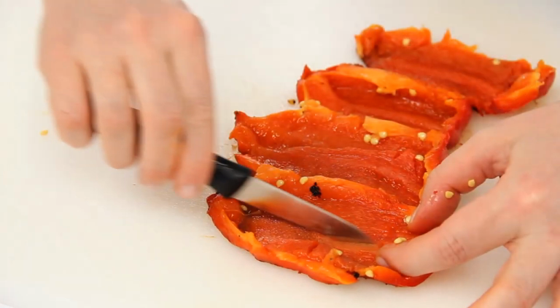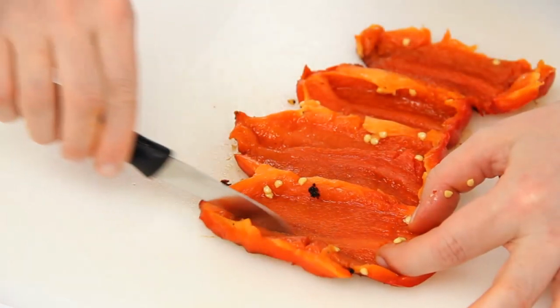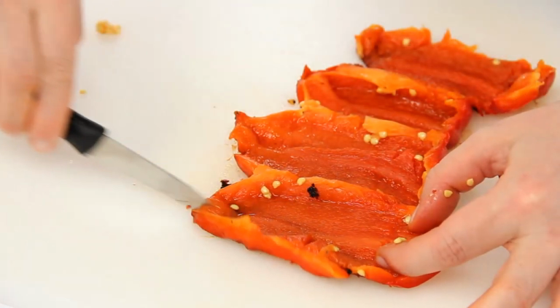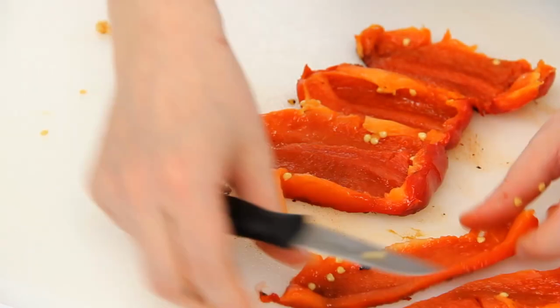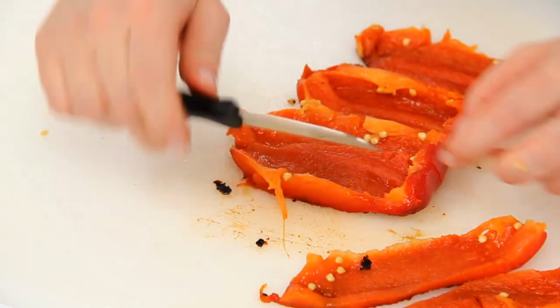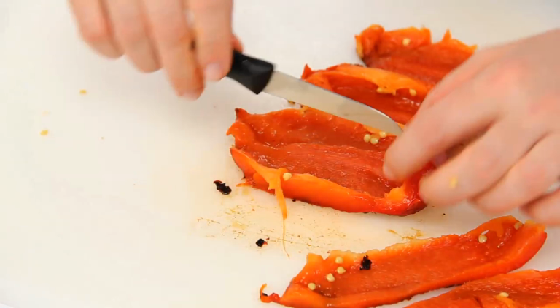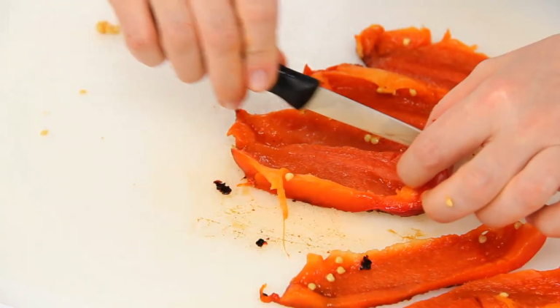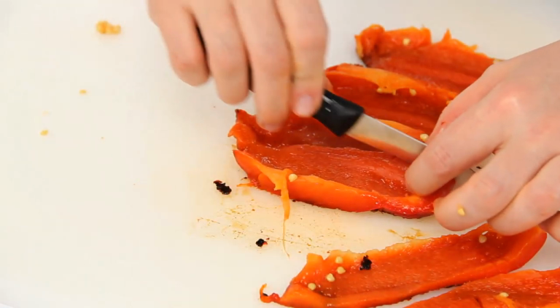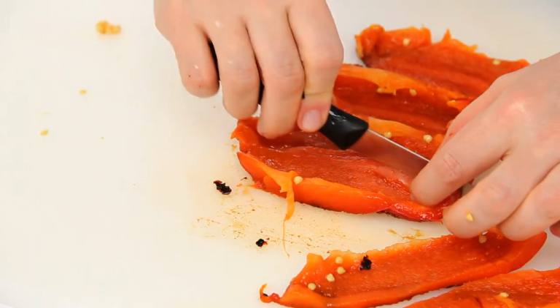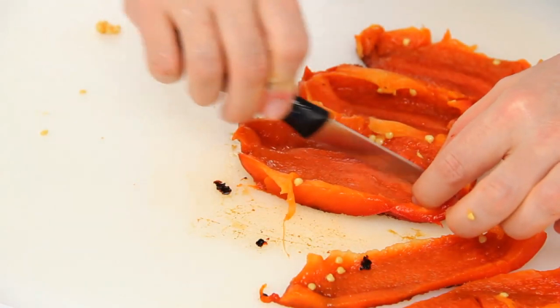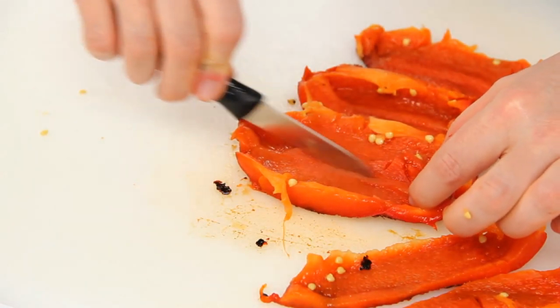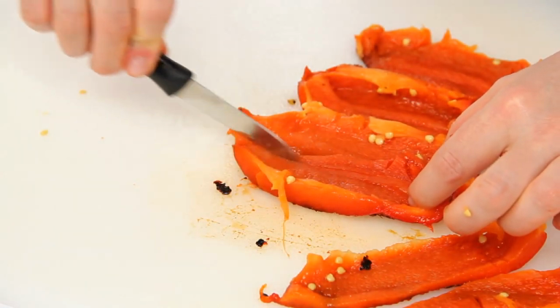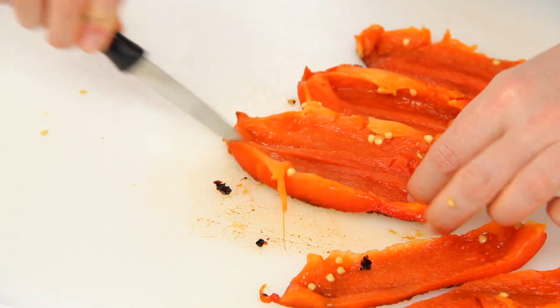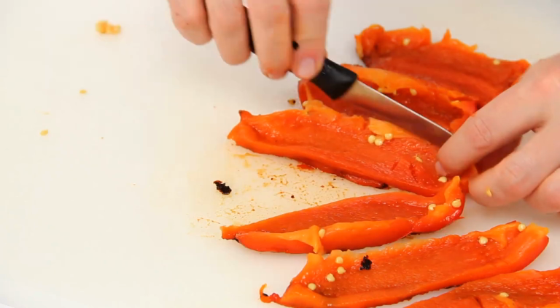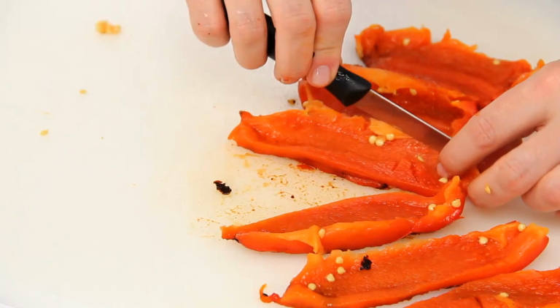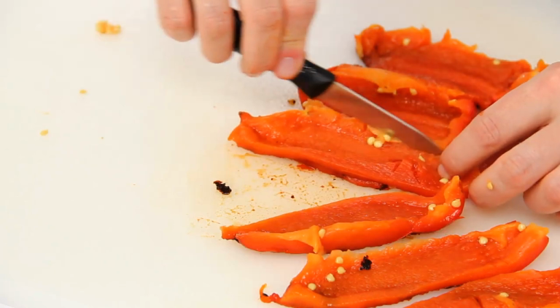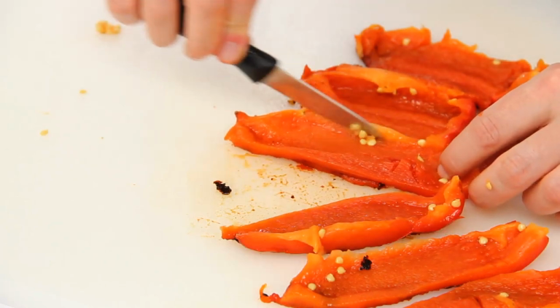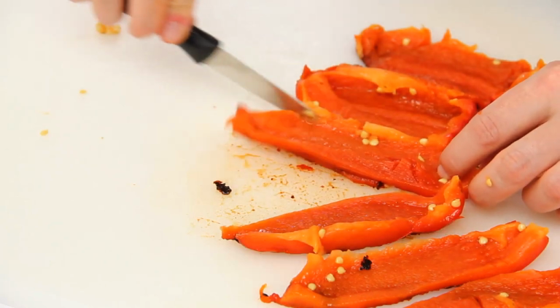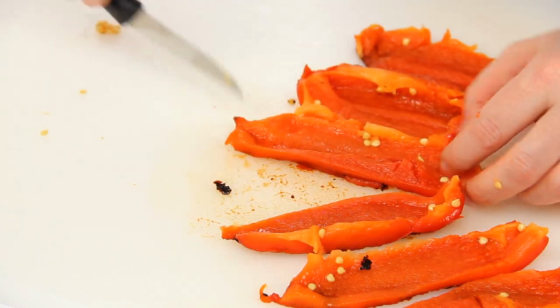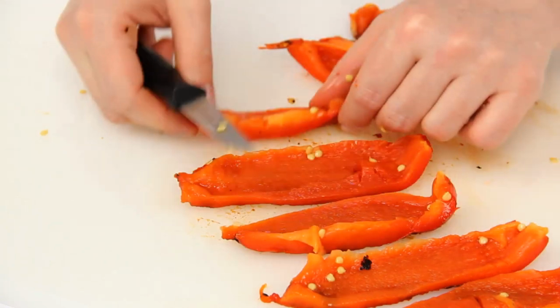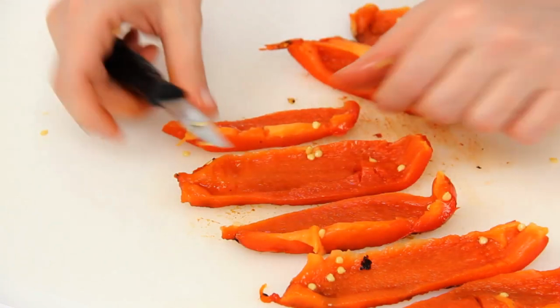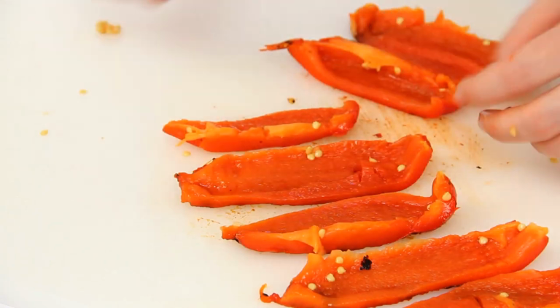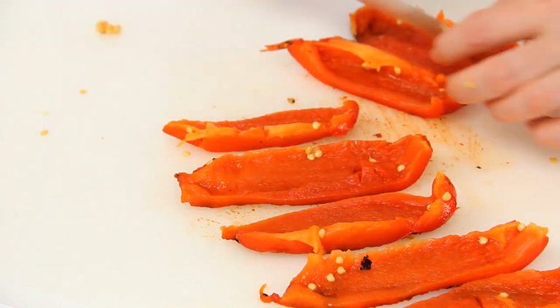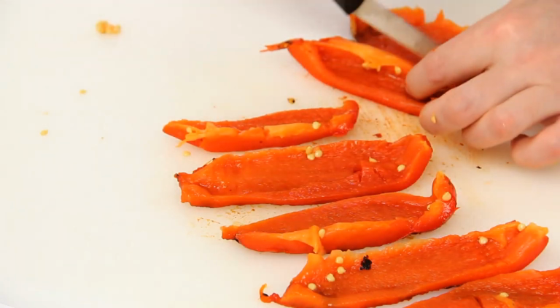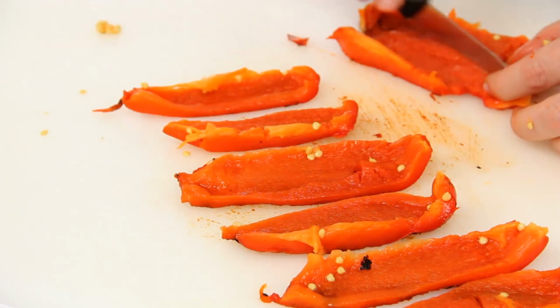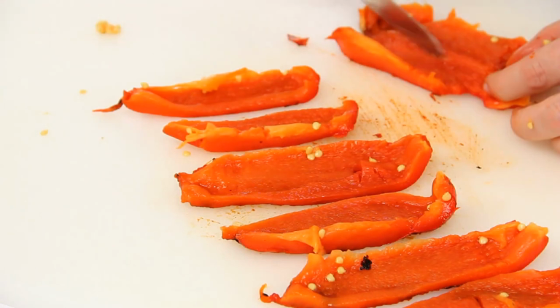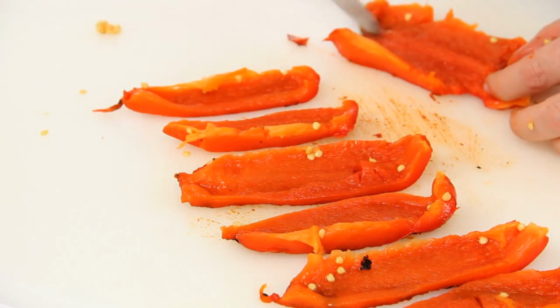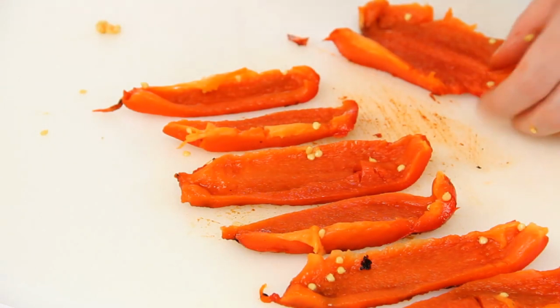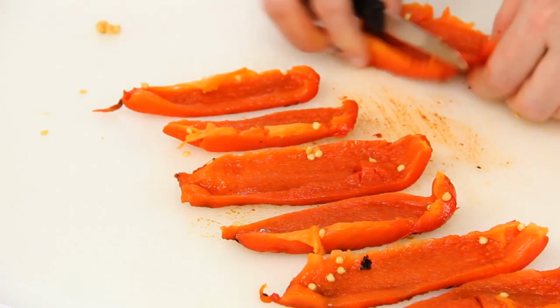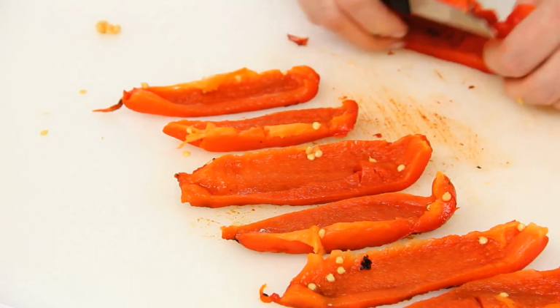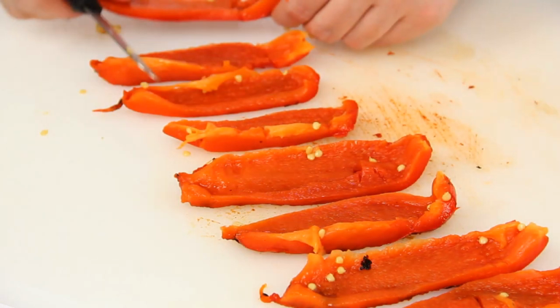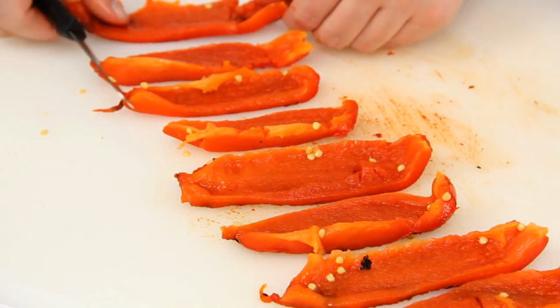When the pepper is ready you can cut it as desired — as julienne, into strips or pieces.